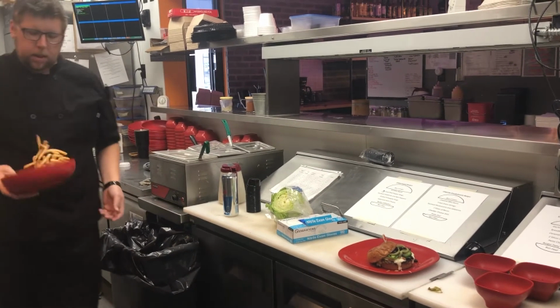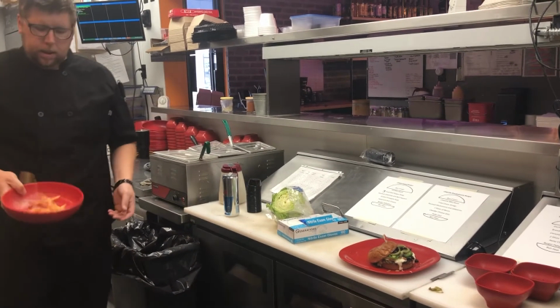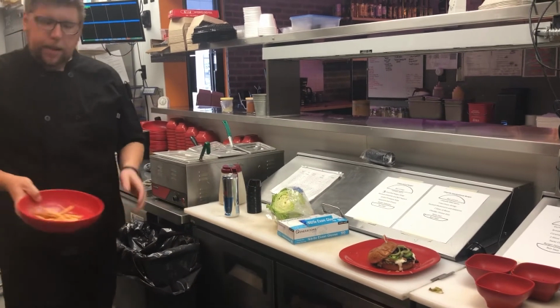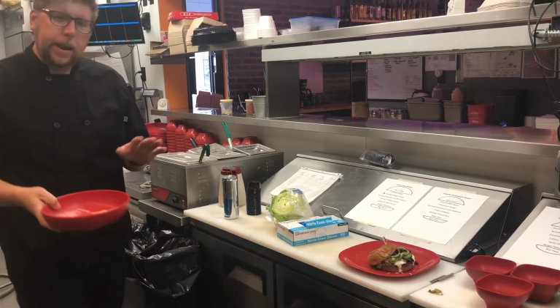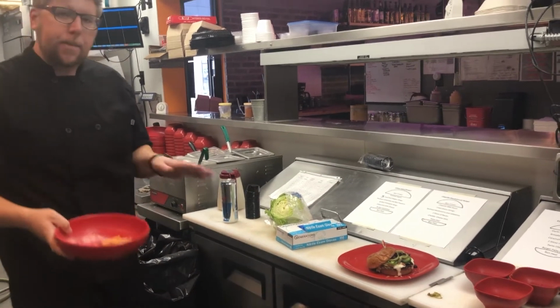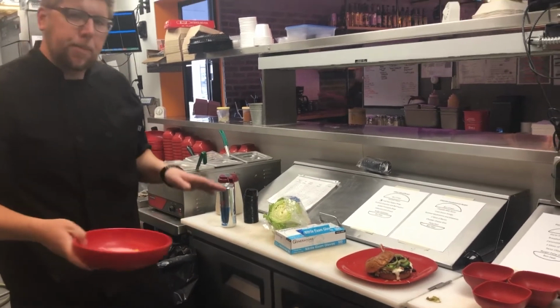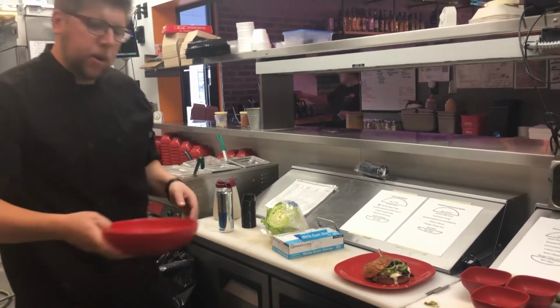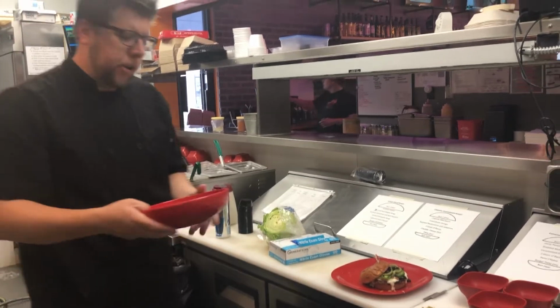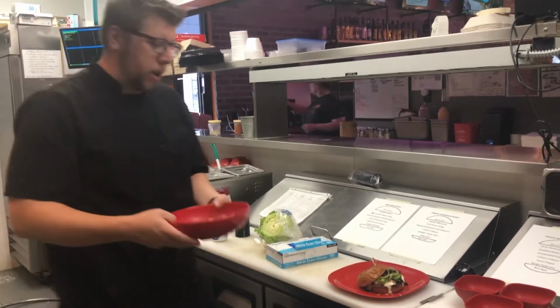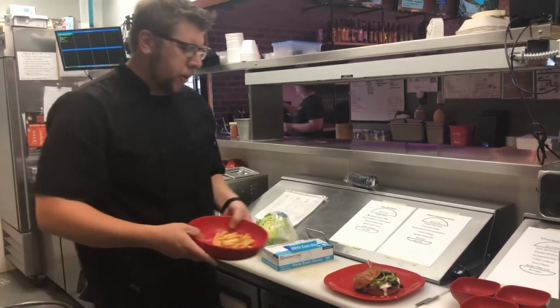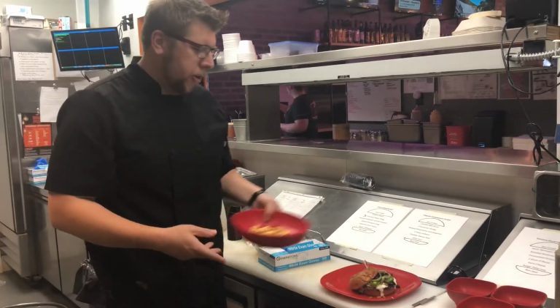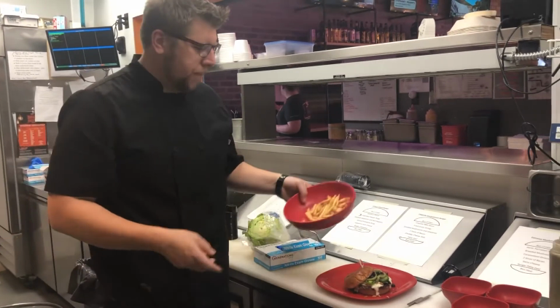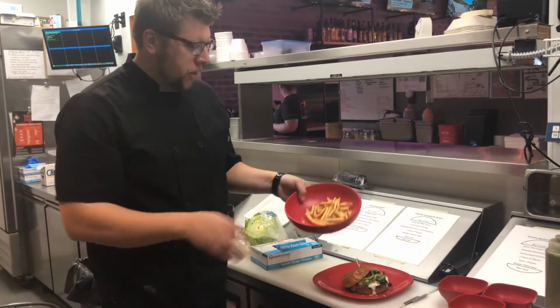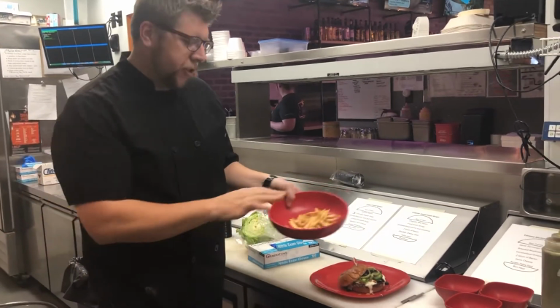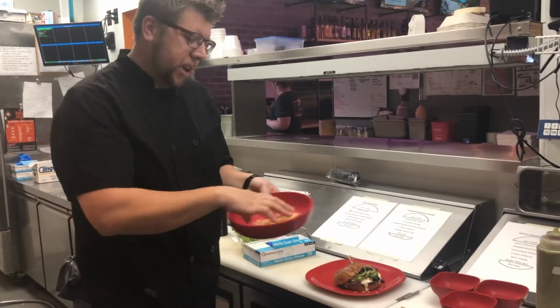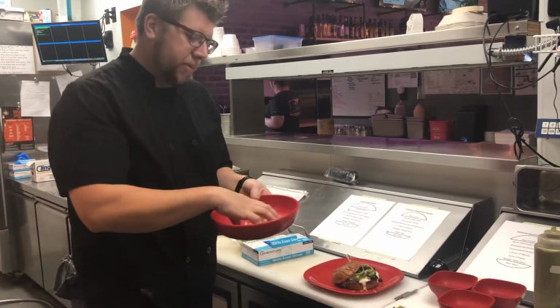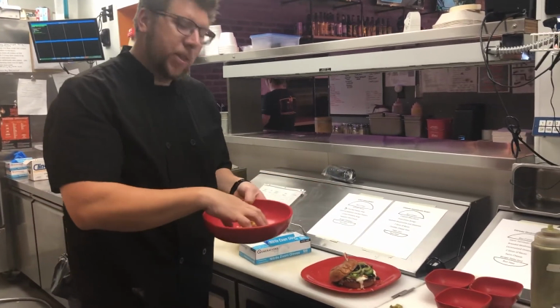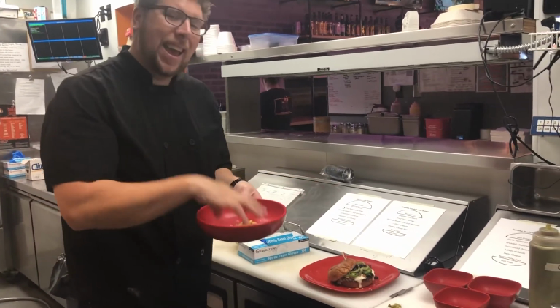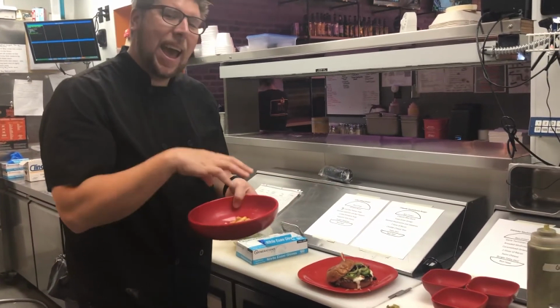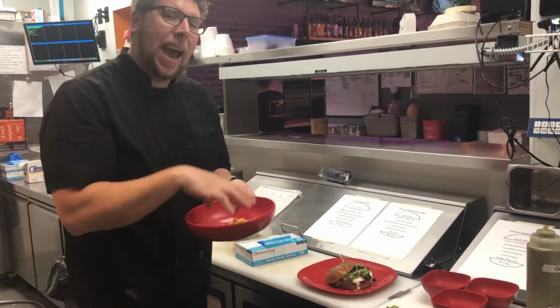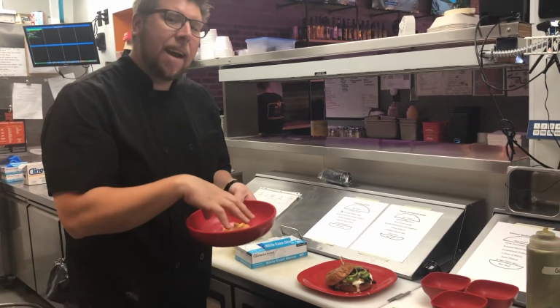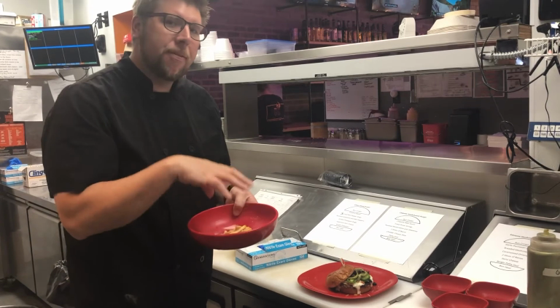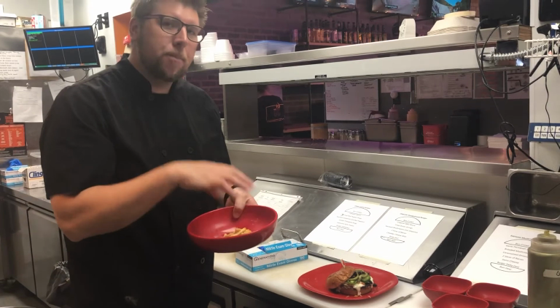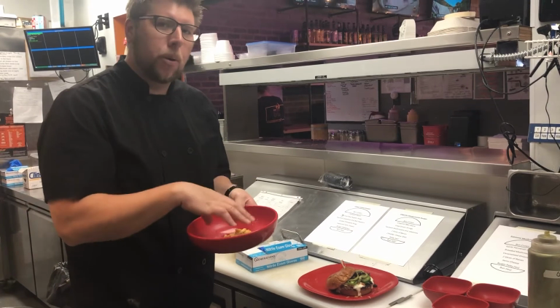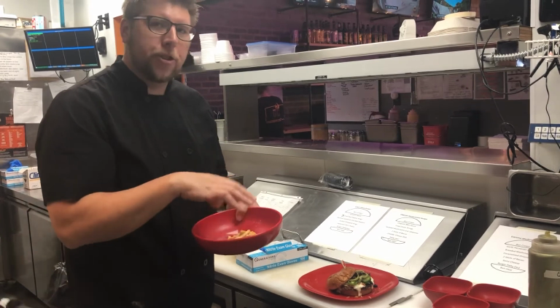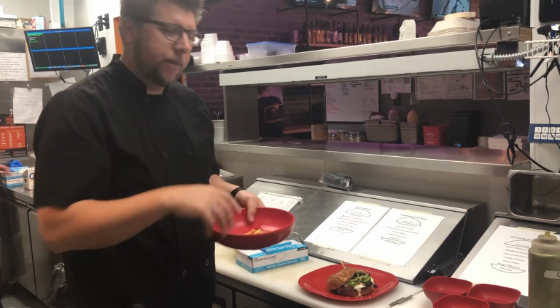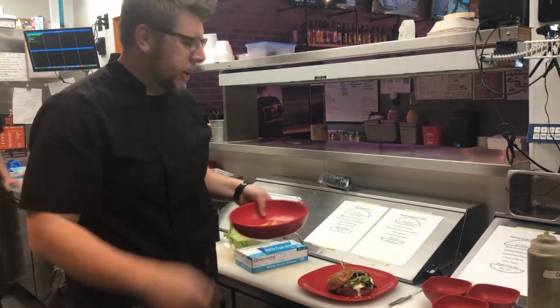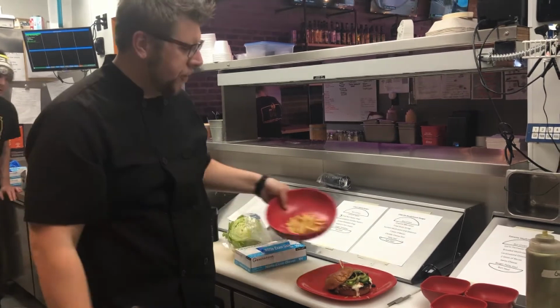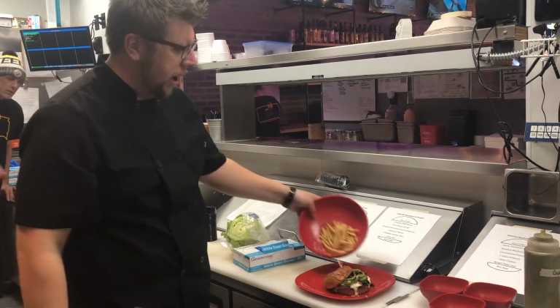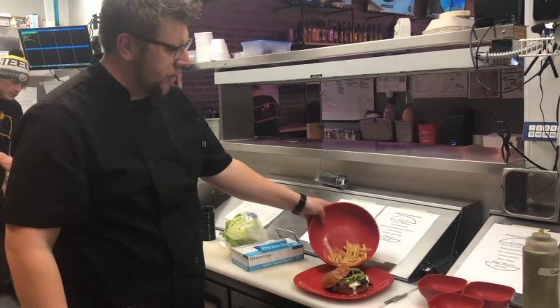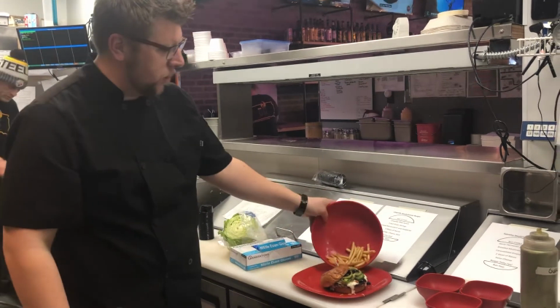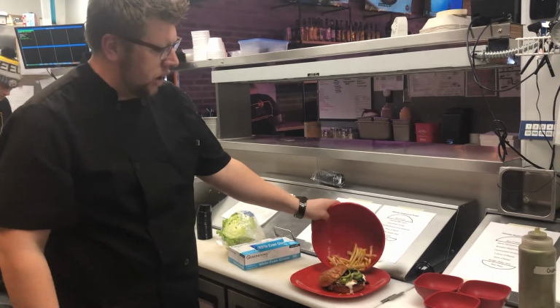Every burger on our burger night promotion comes with a half portion of french fries as well.